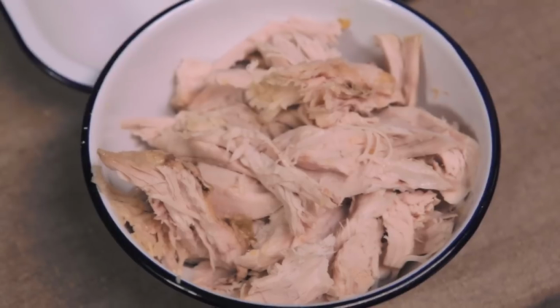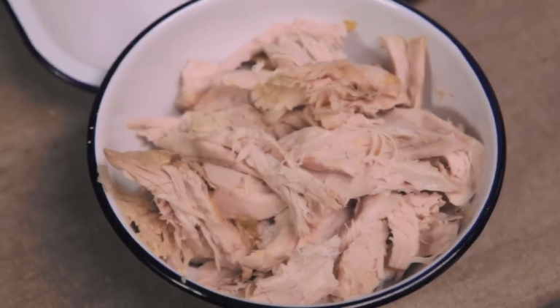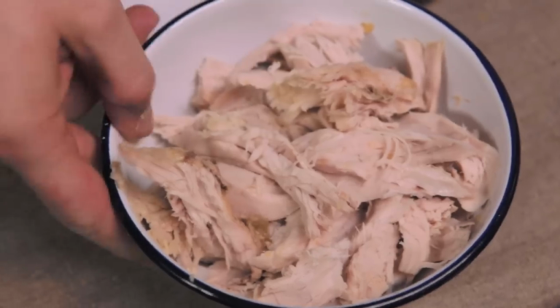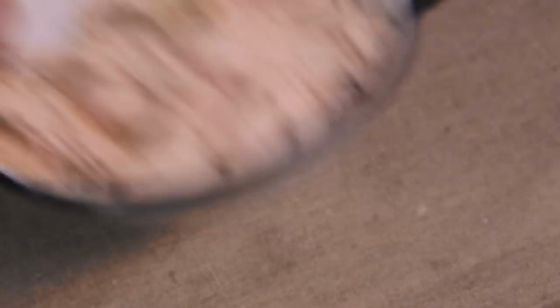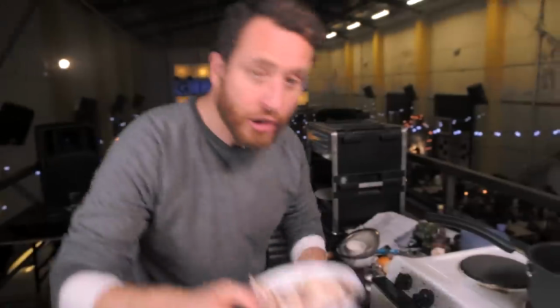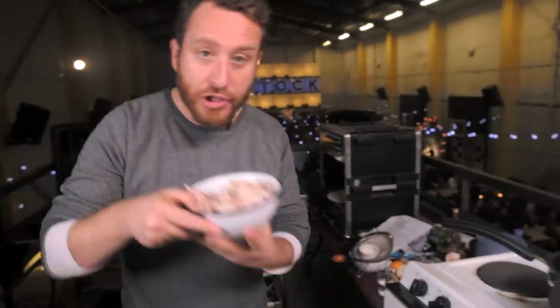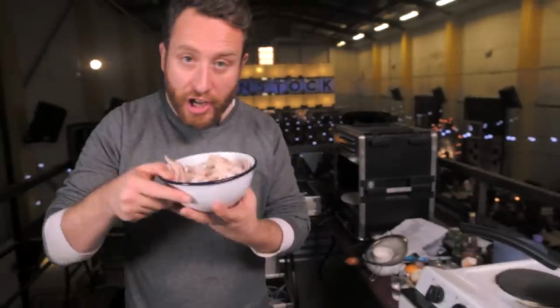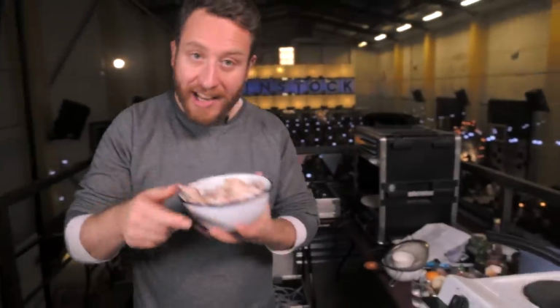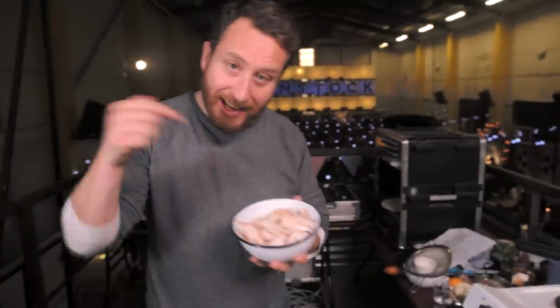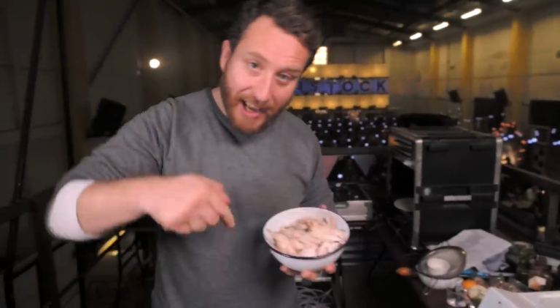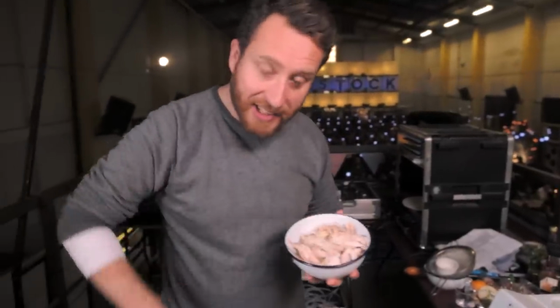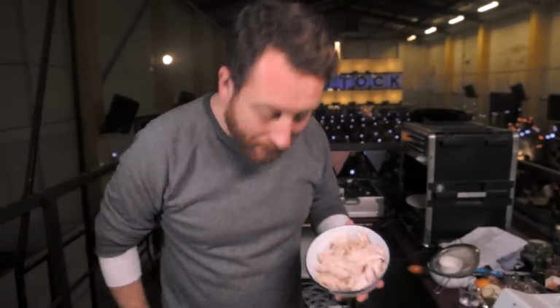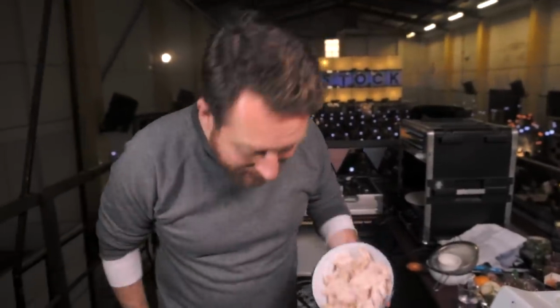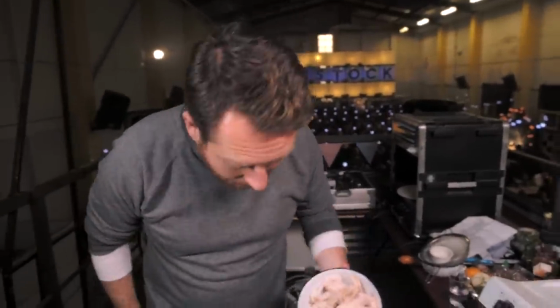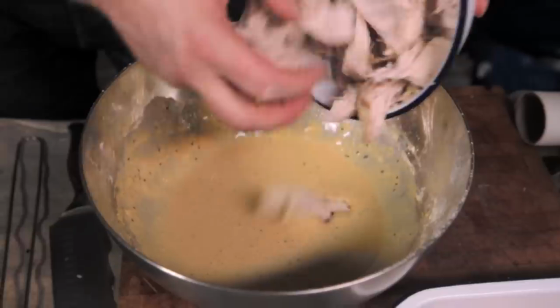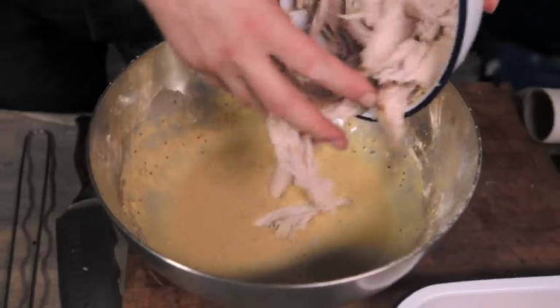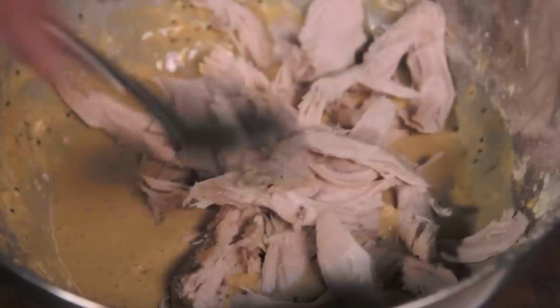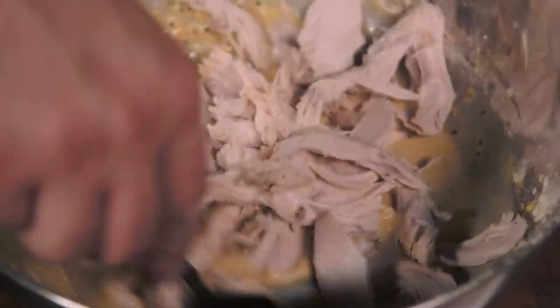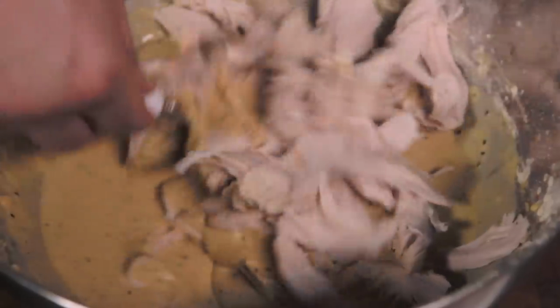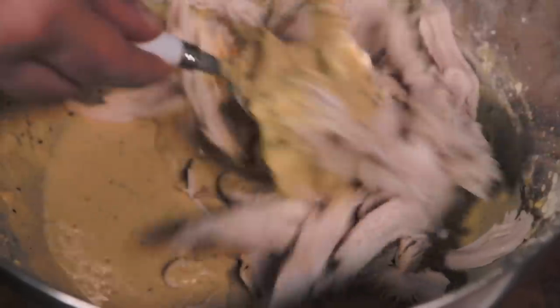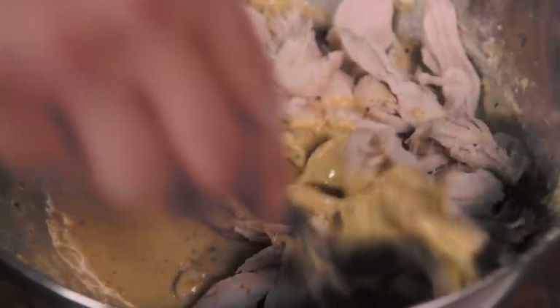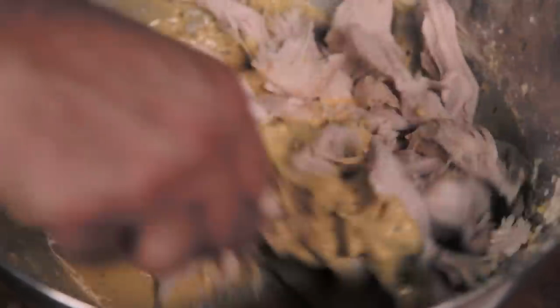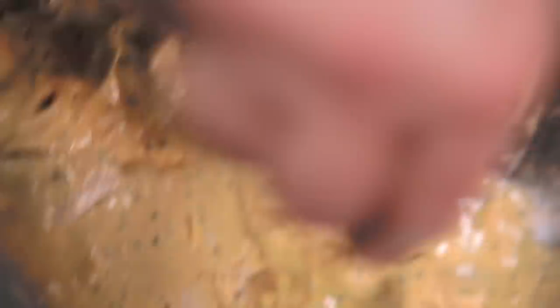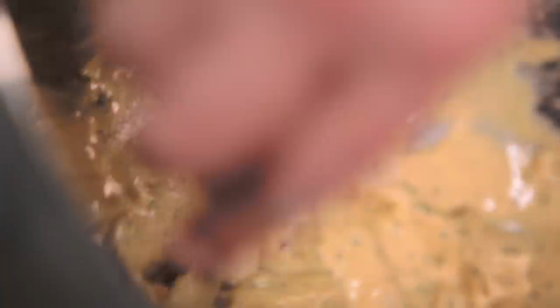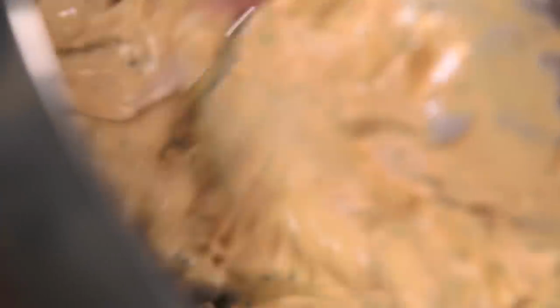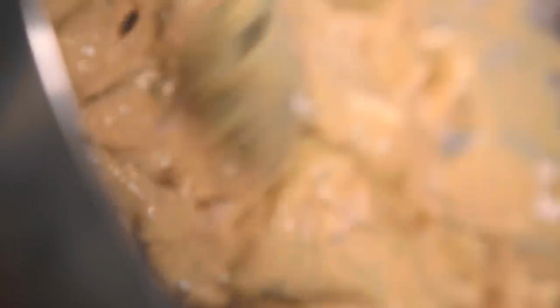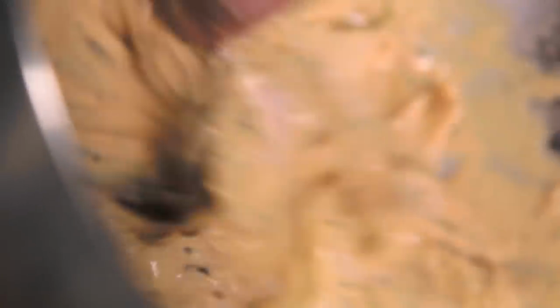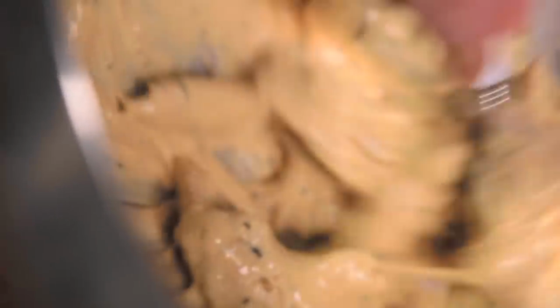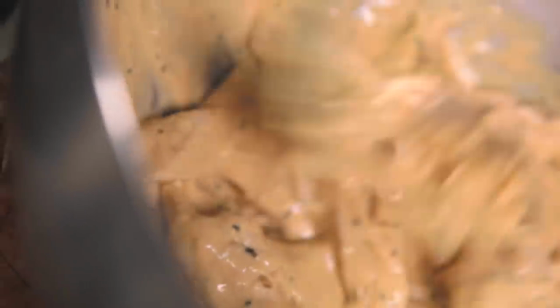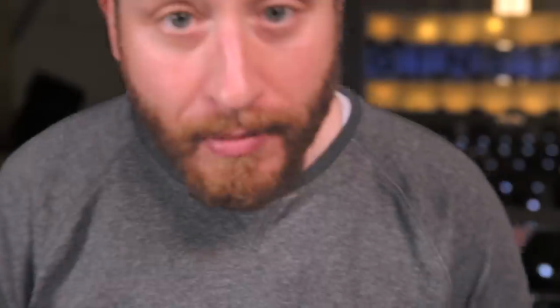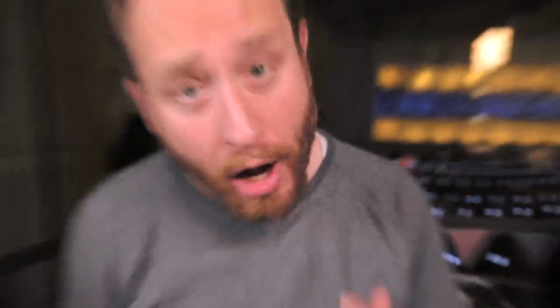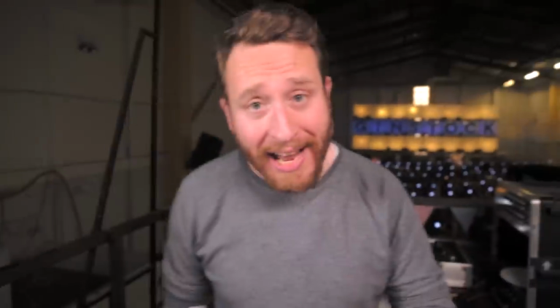Next thing — turkey into the batter. Mix.